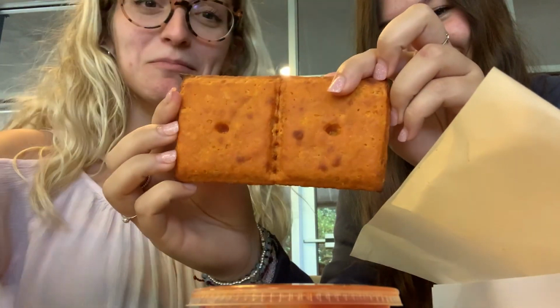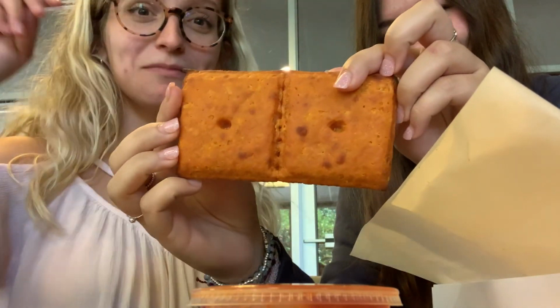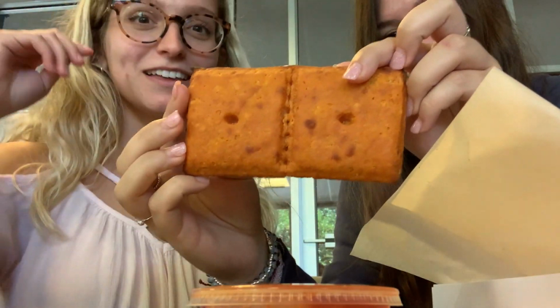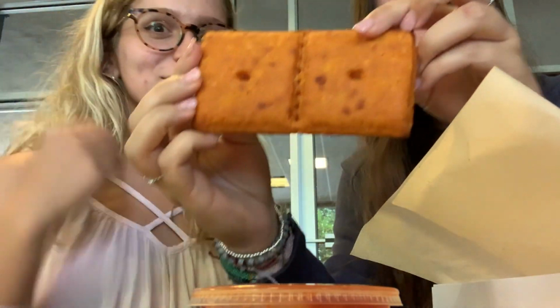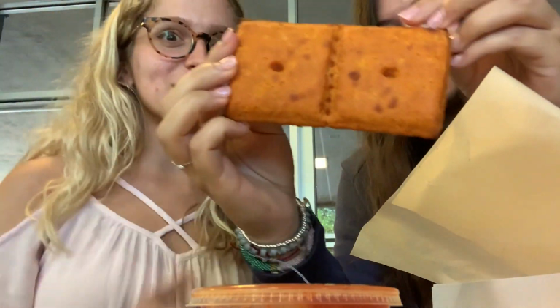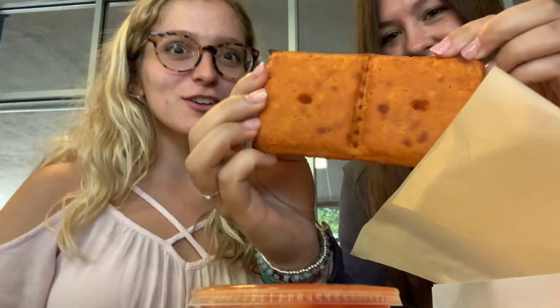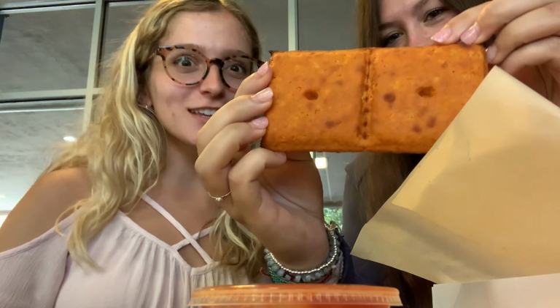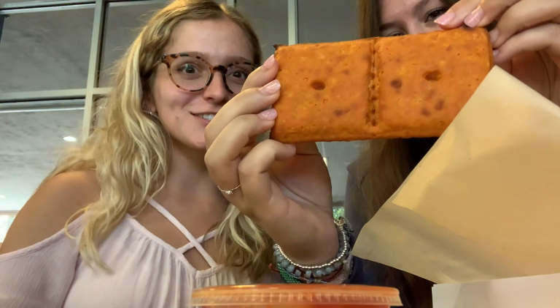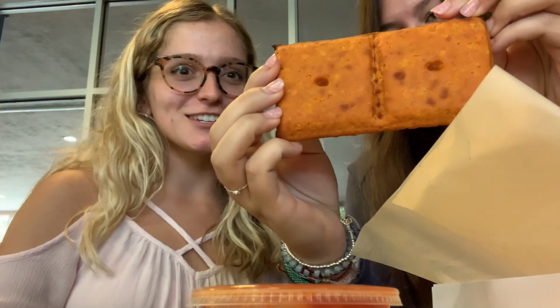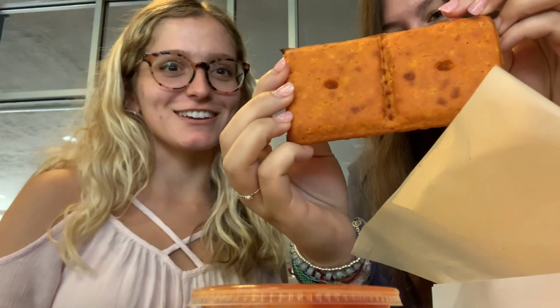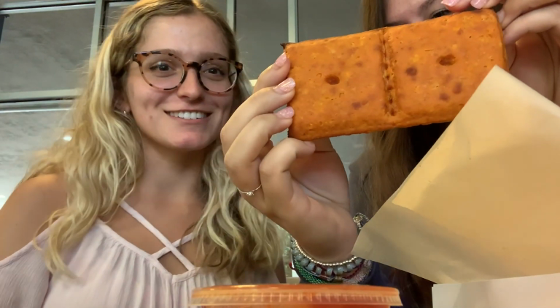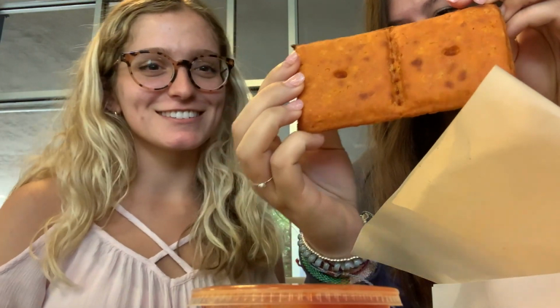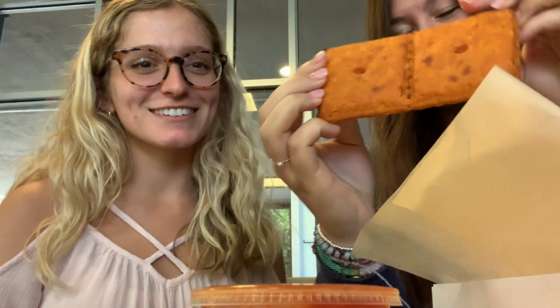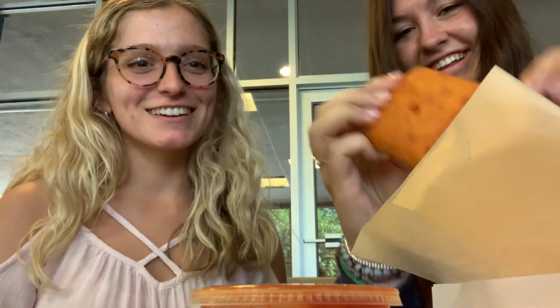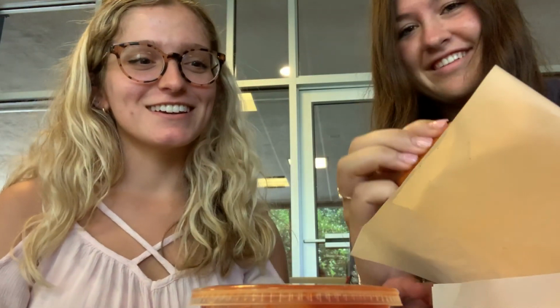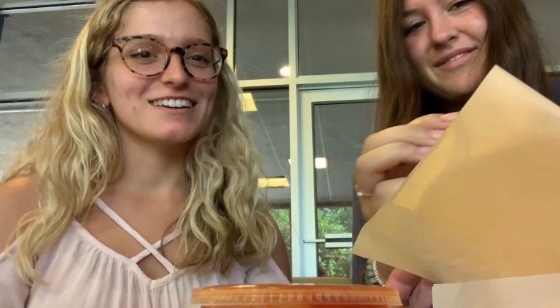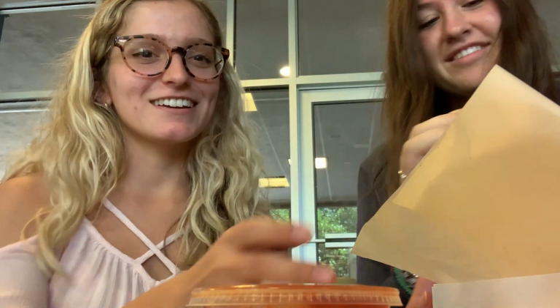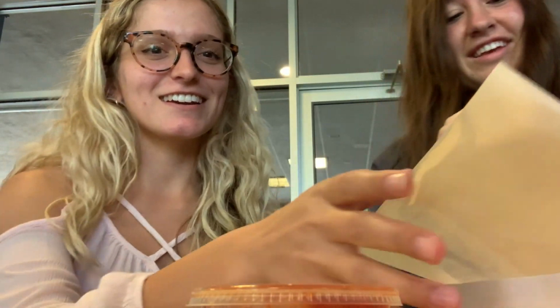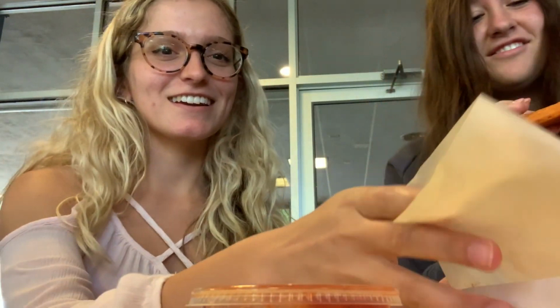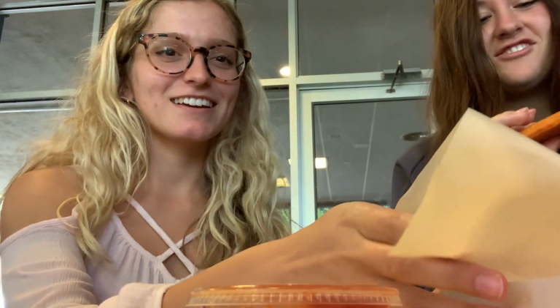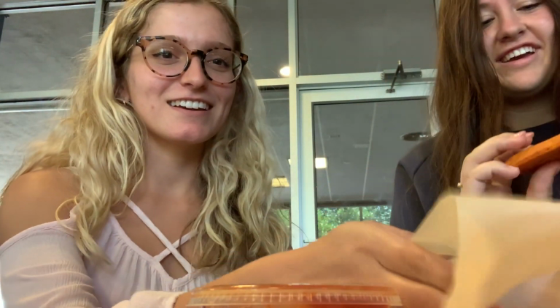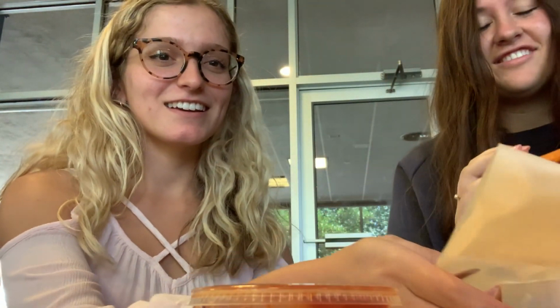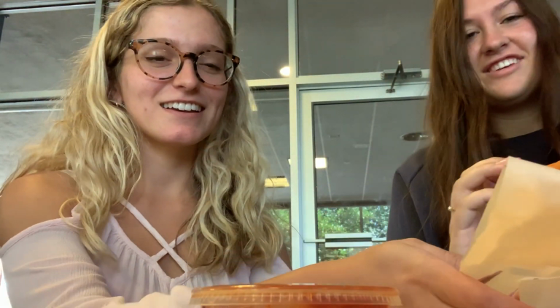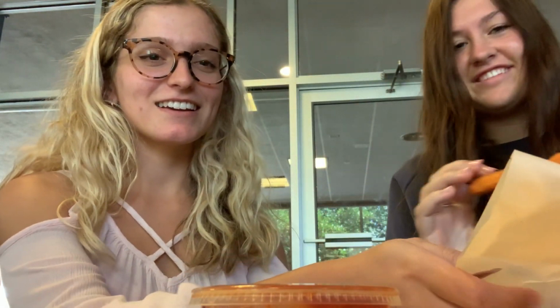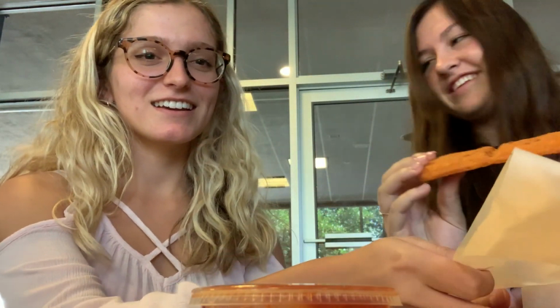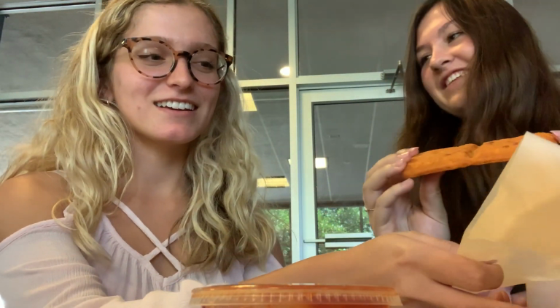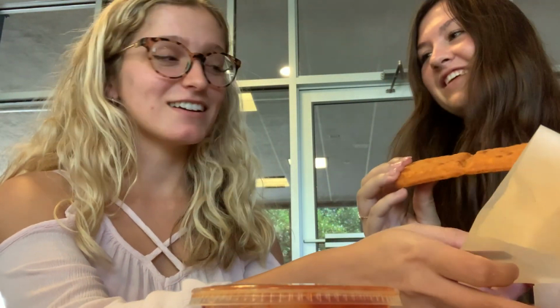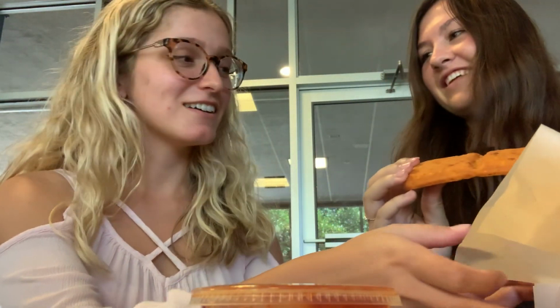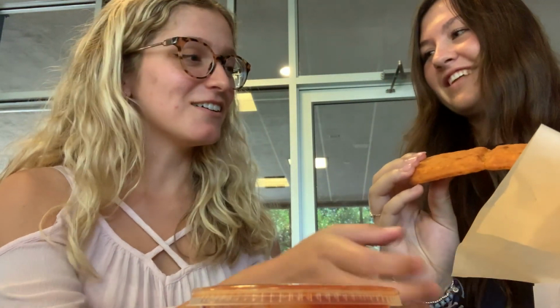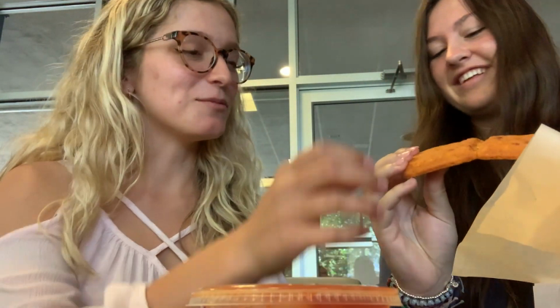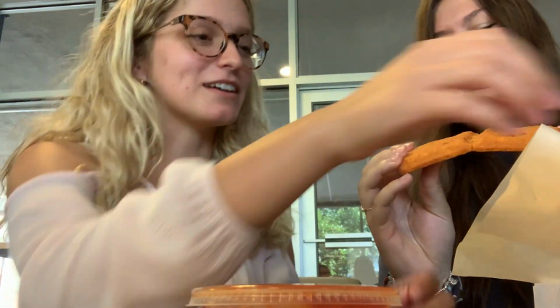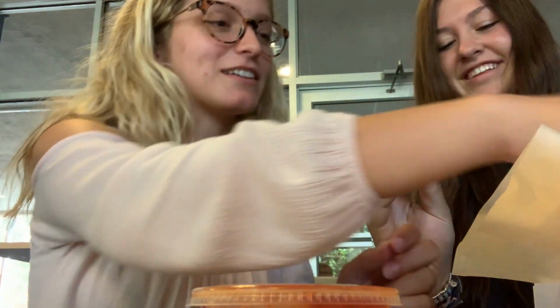It literally looks like Cheez-Its, and it smells like a giant Cheez-It. Oh my goodness.